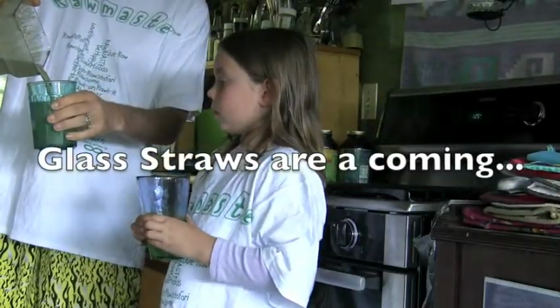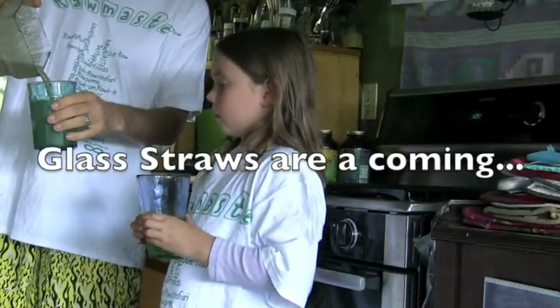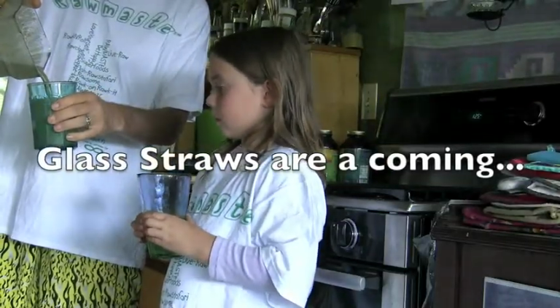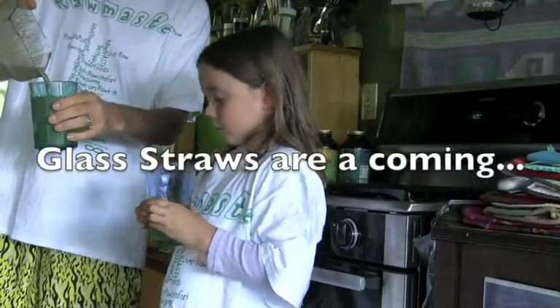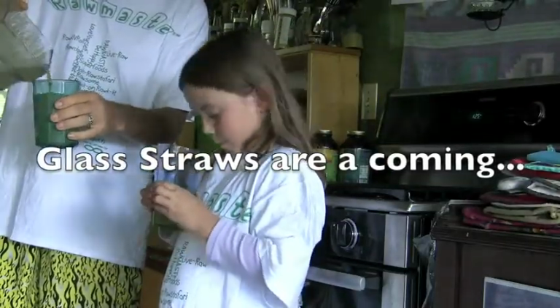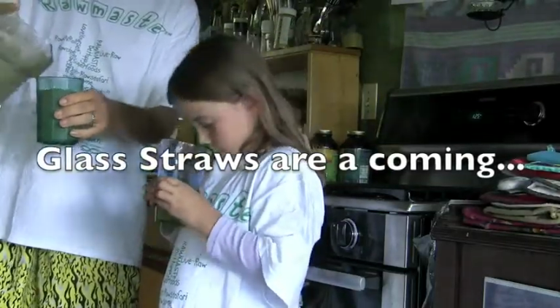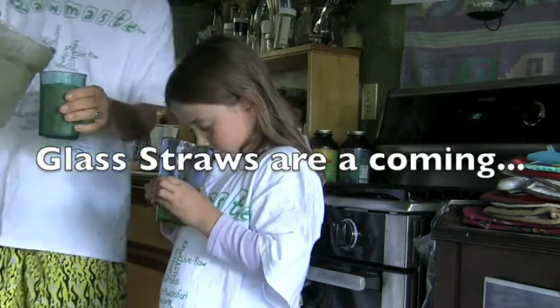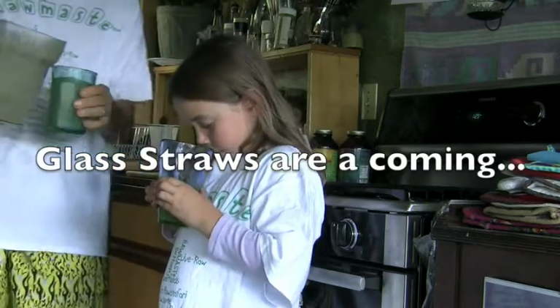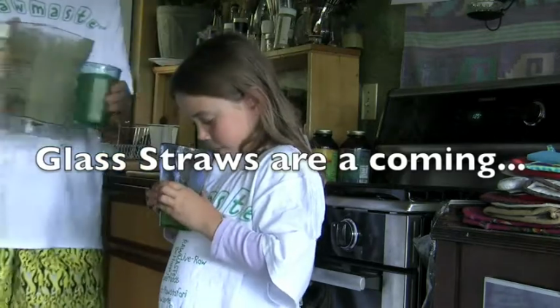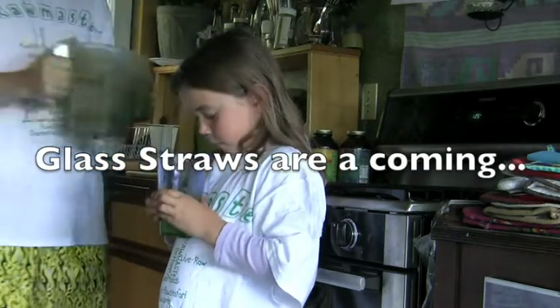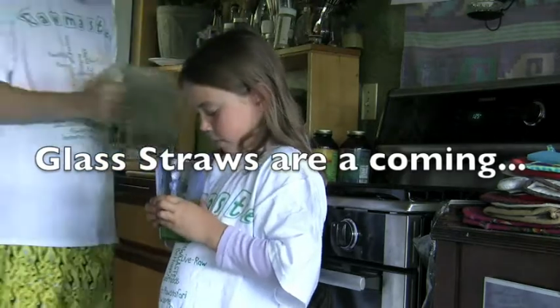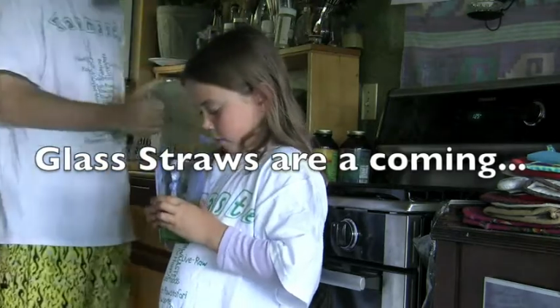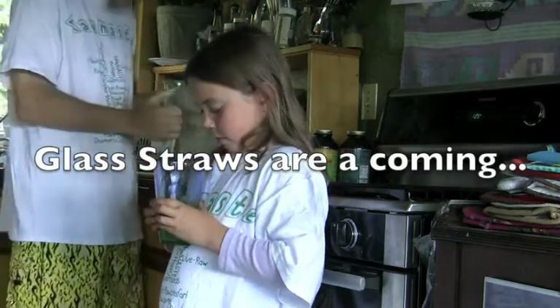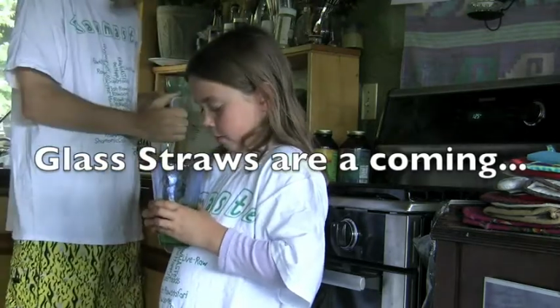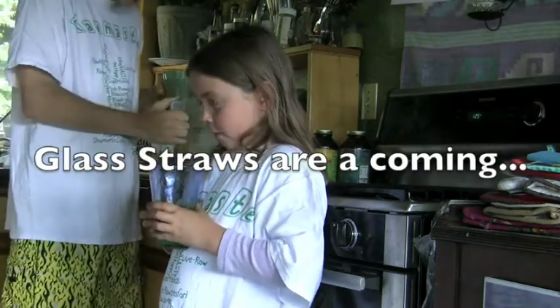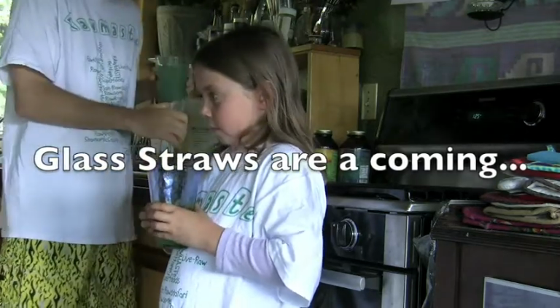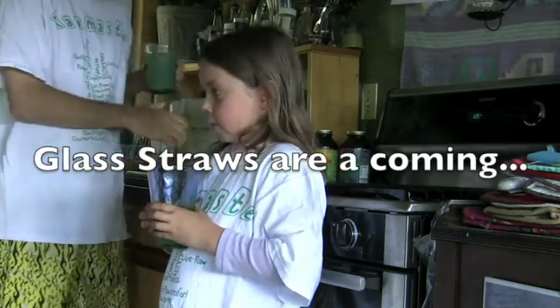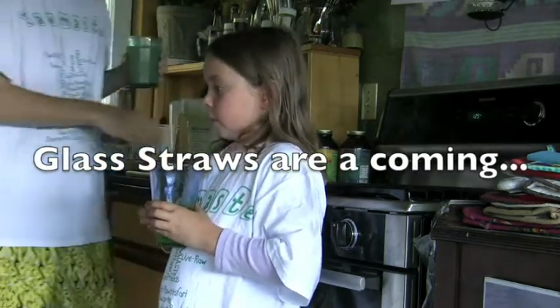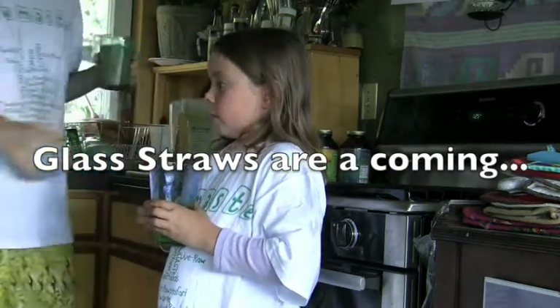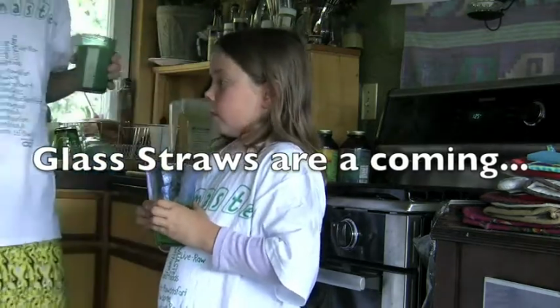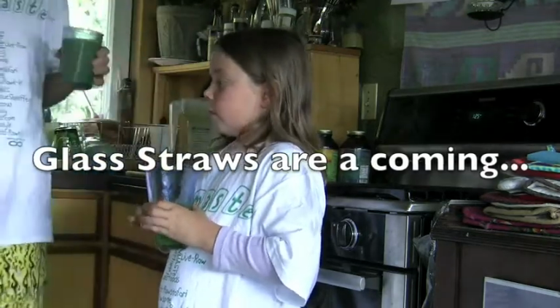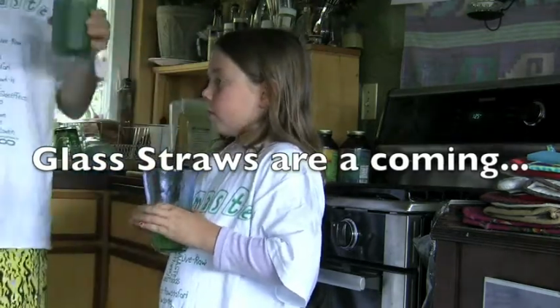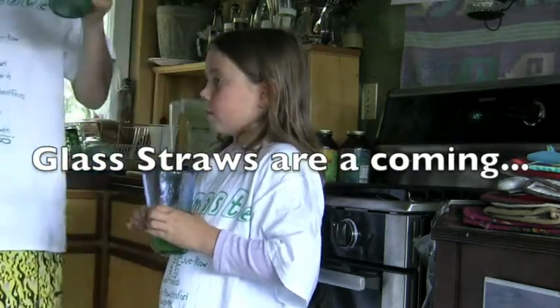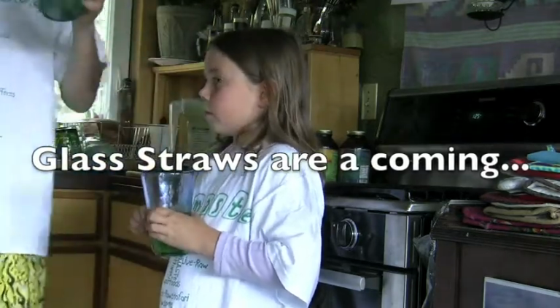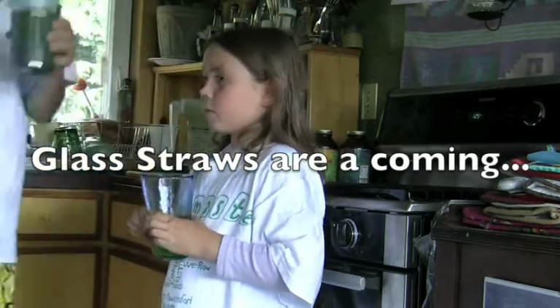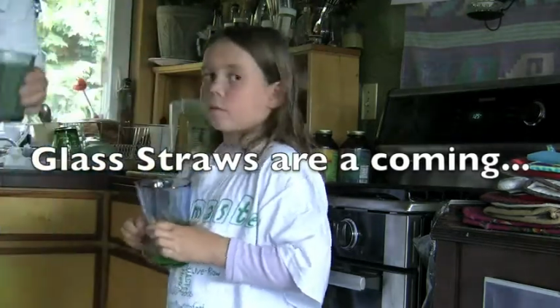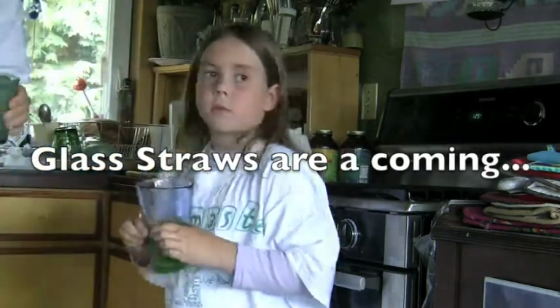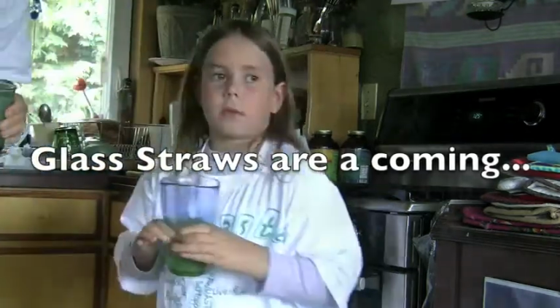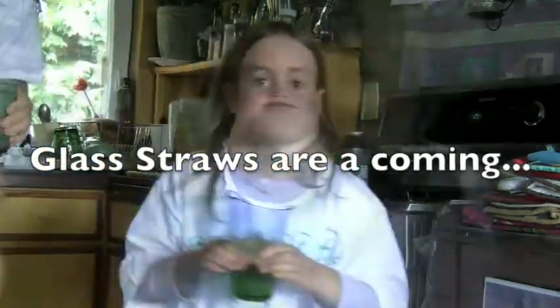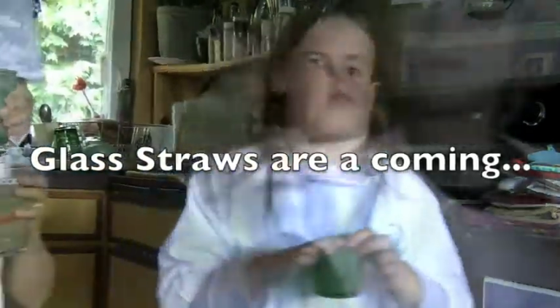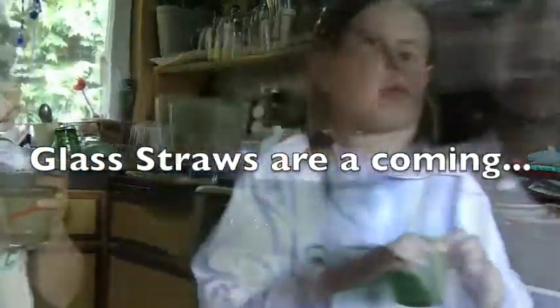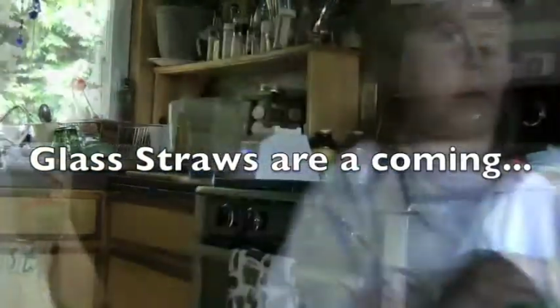Glass straws! Now we're going to go over to the table for the glass straws — turn the camera.